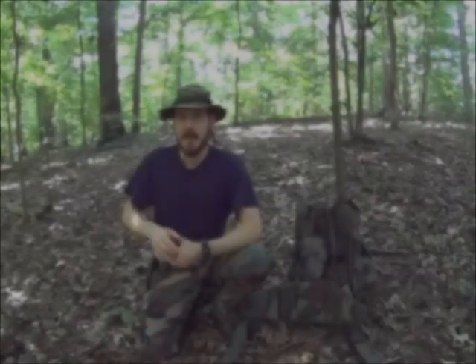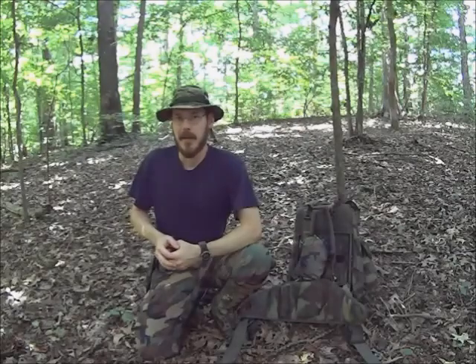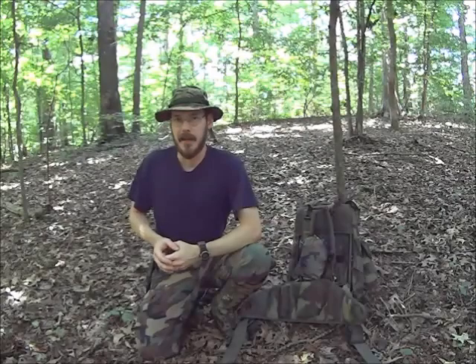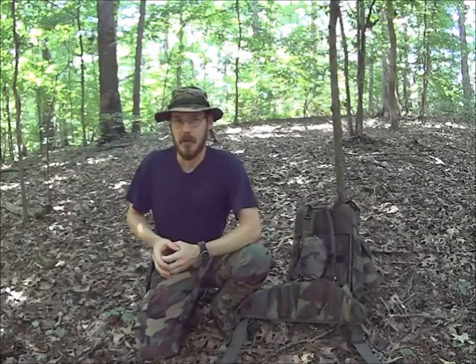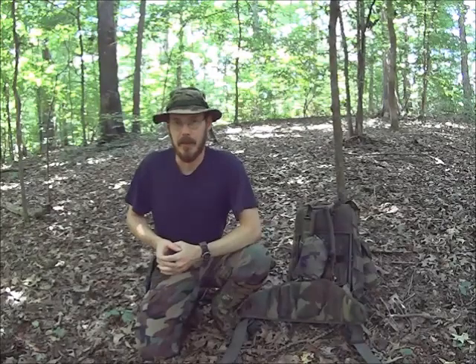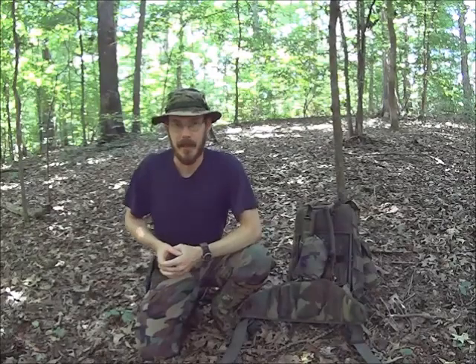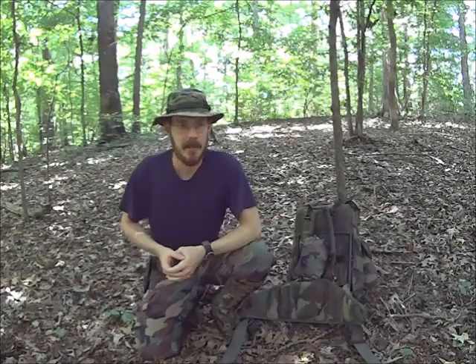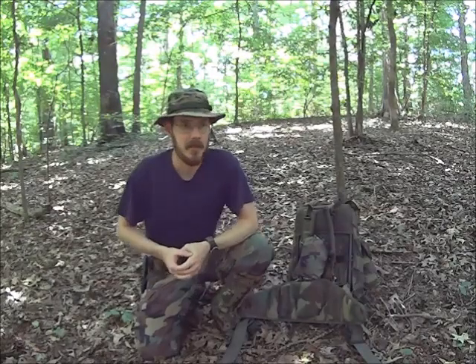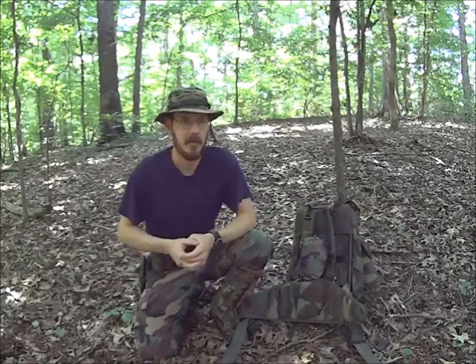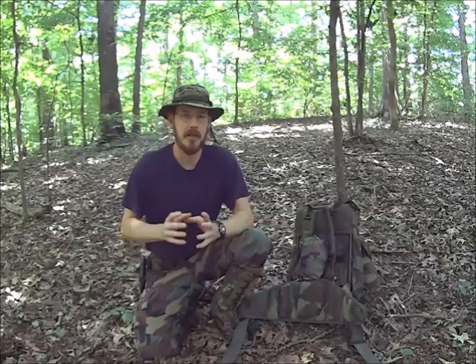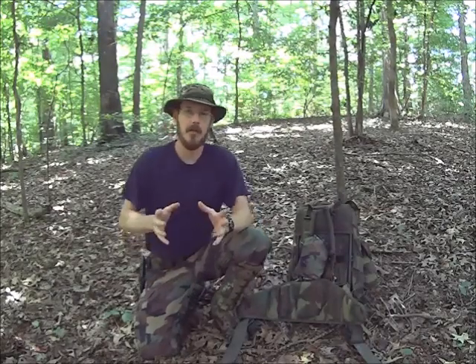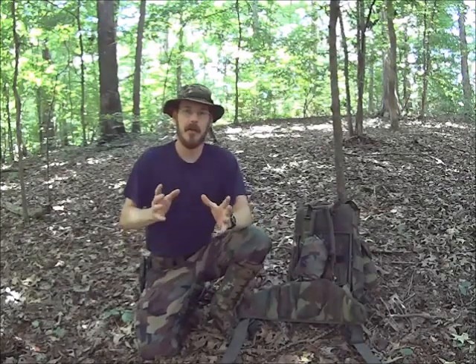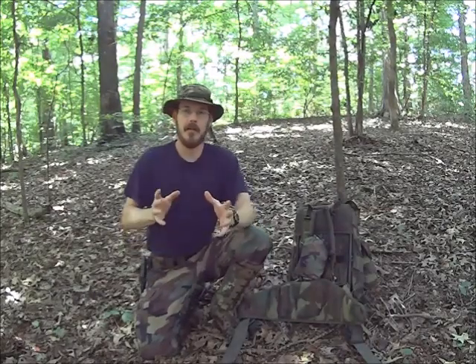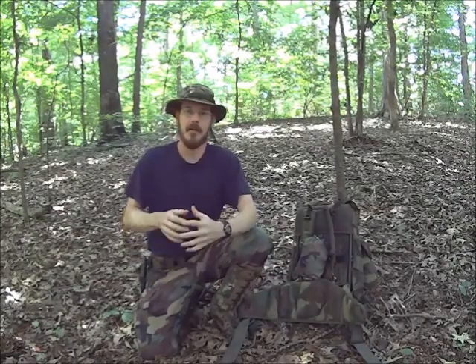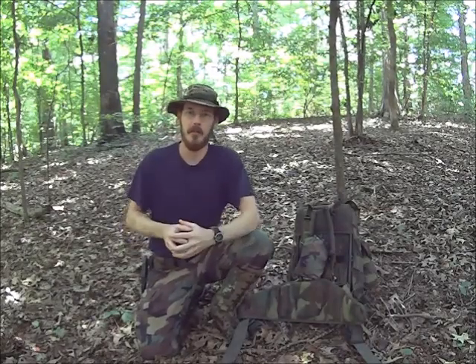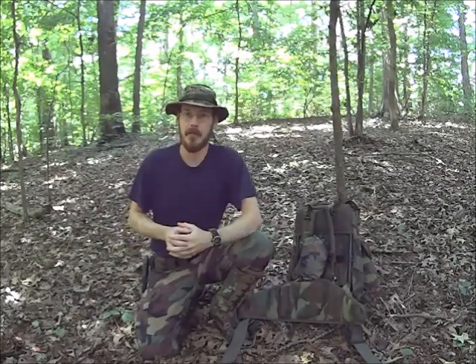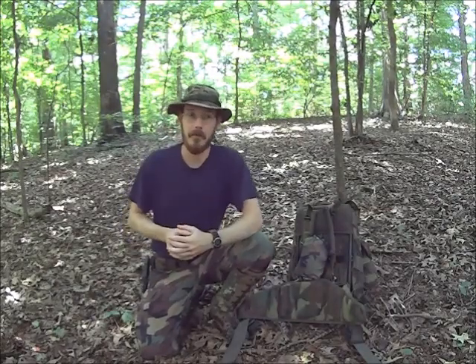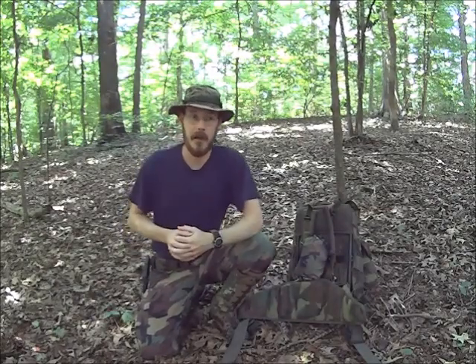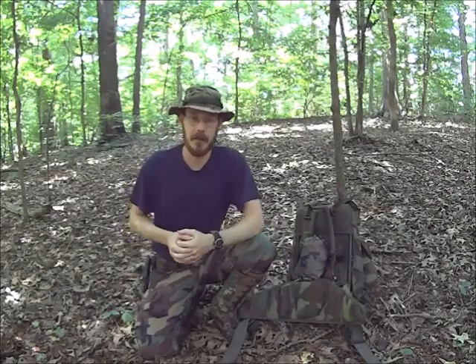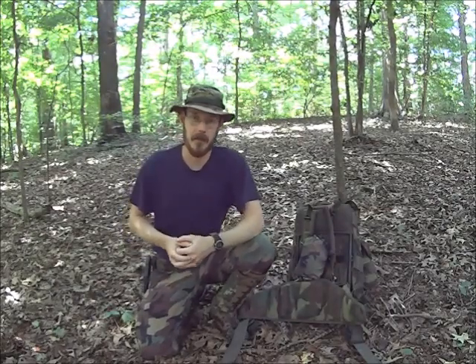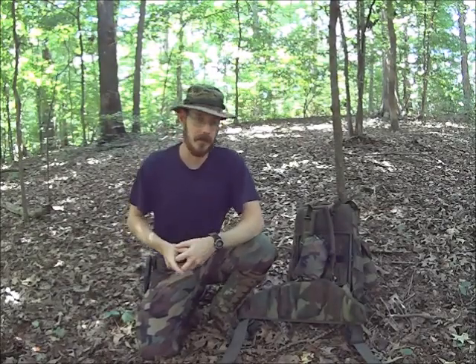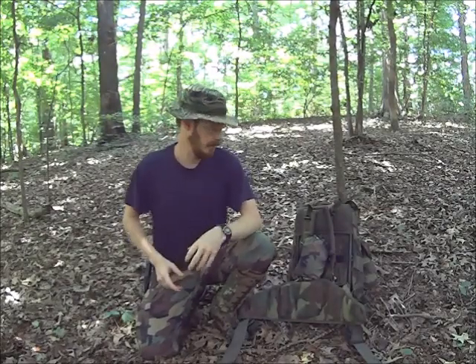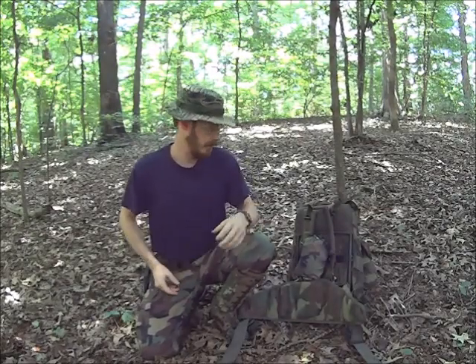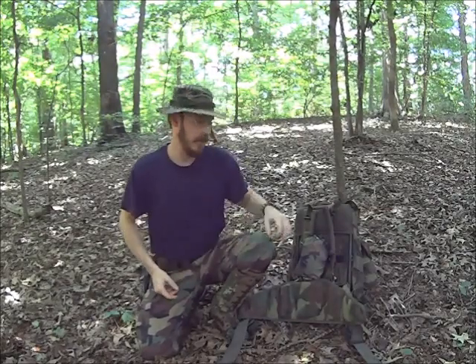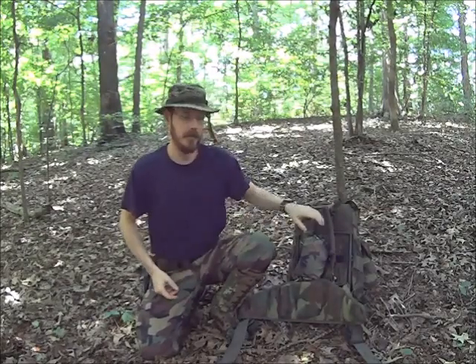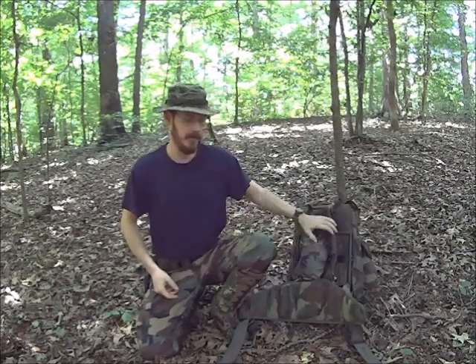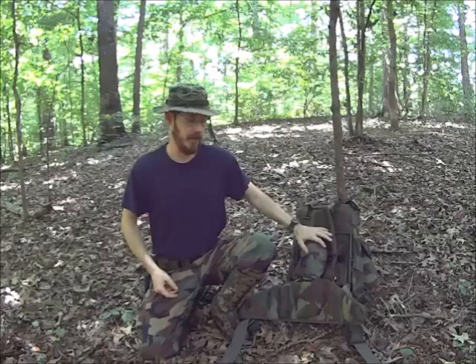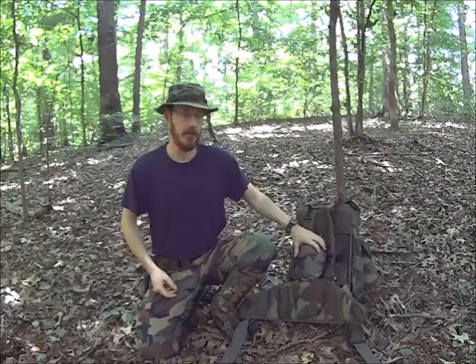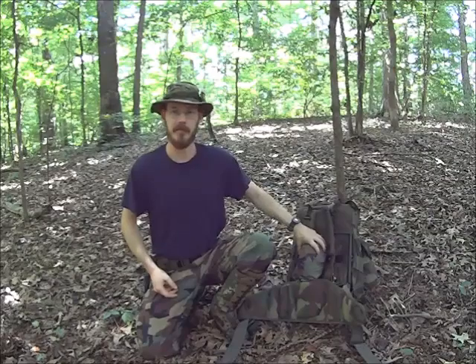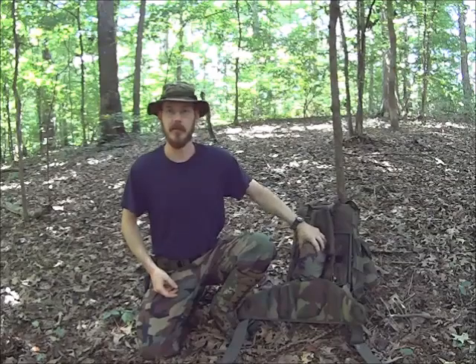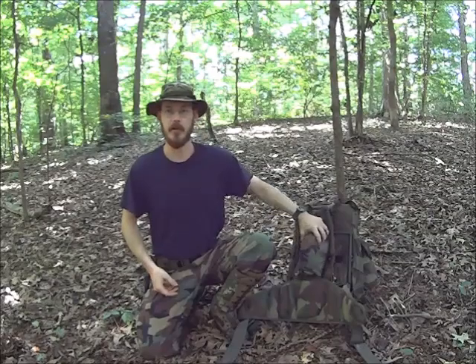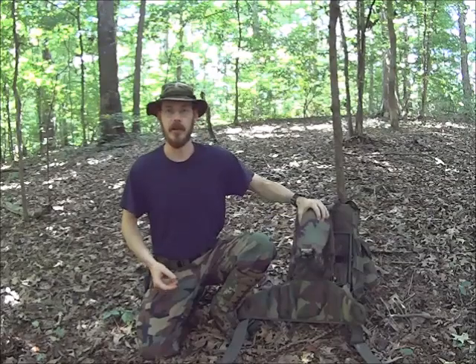Hey guys, welcome back. So today we're going to talk a little bit about ponchos. I've got a little bit of a gear review for you.